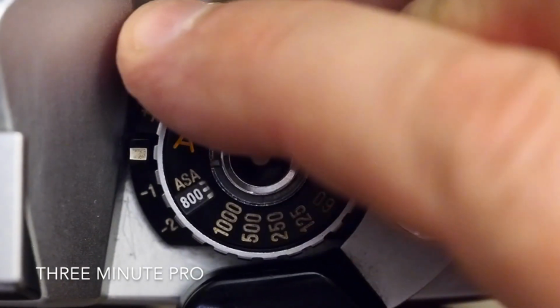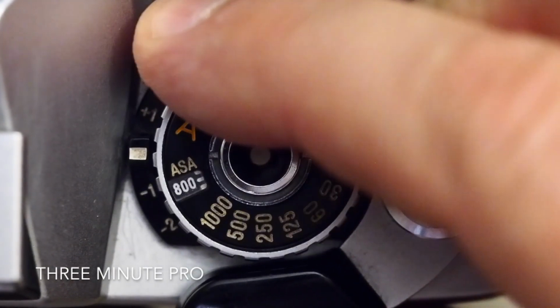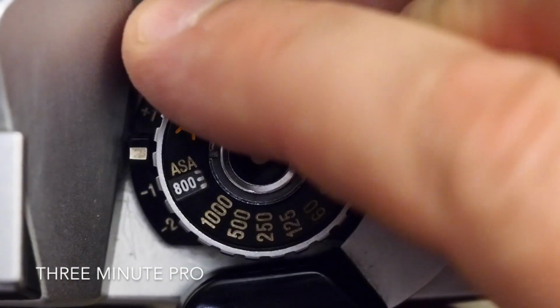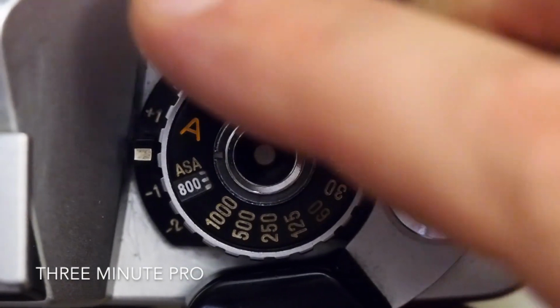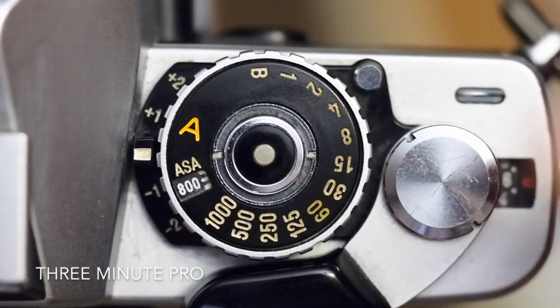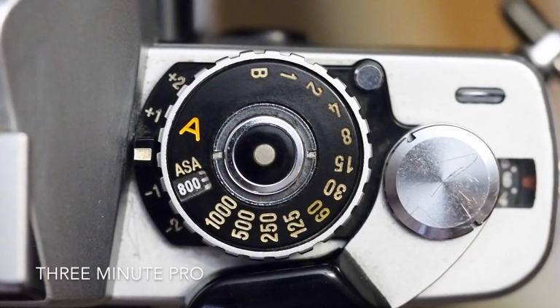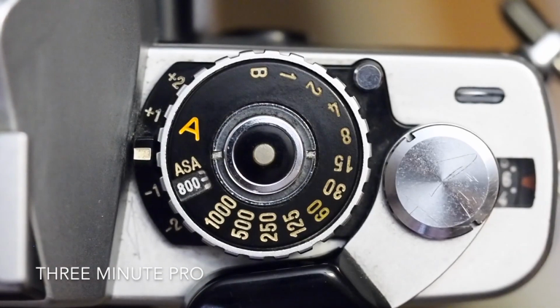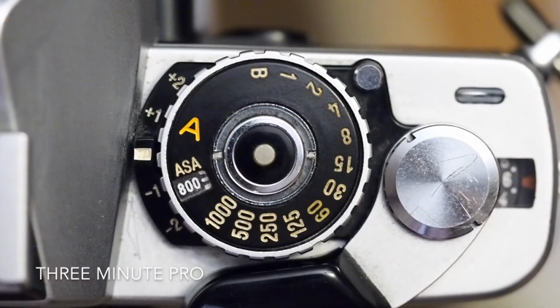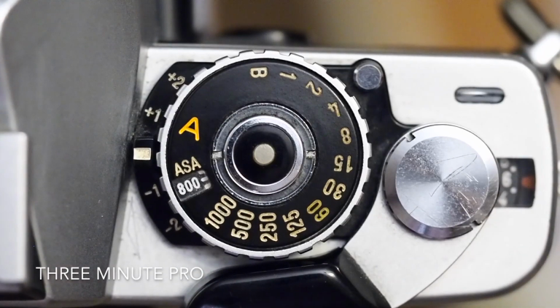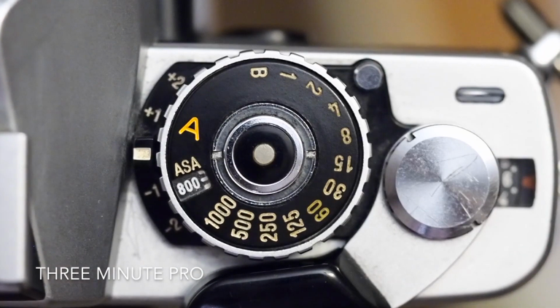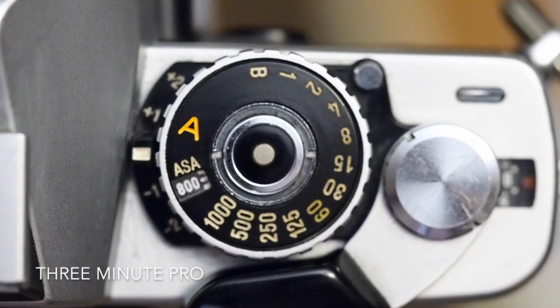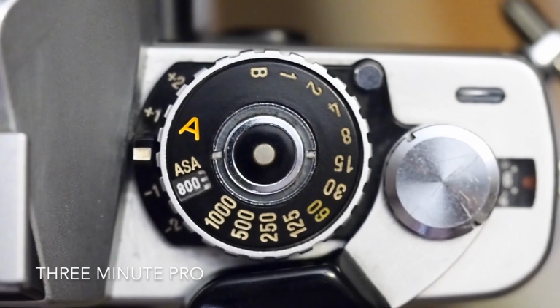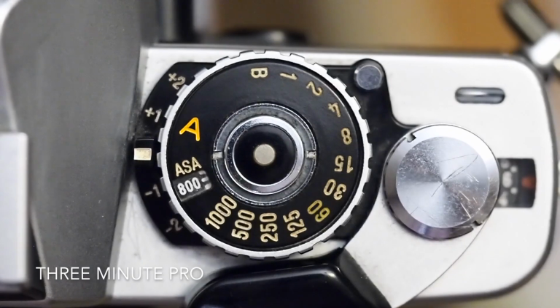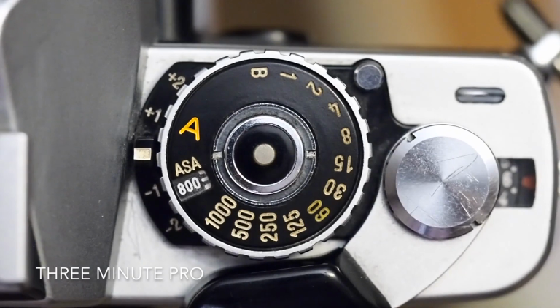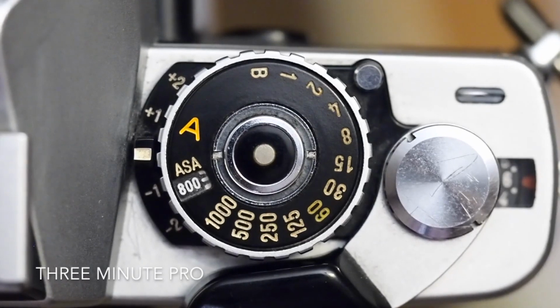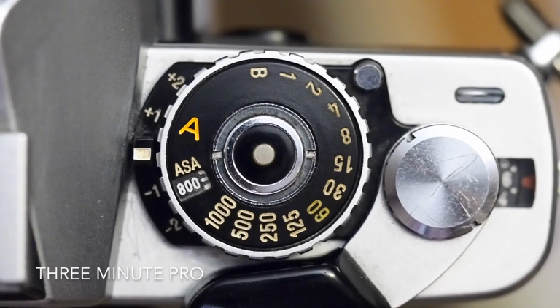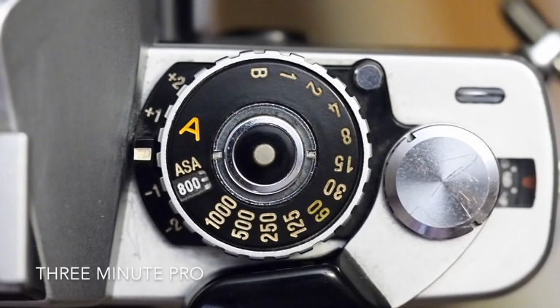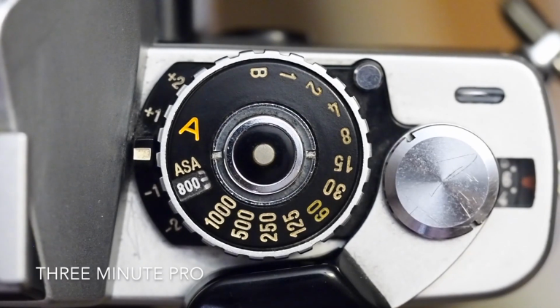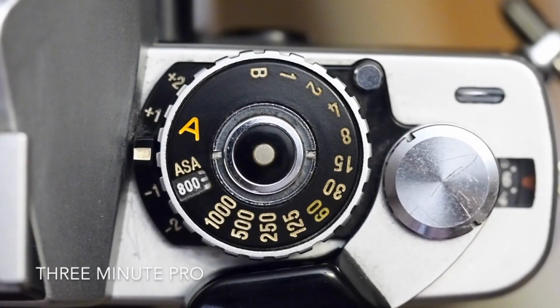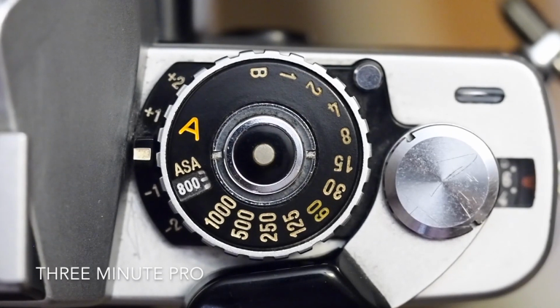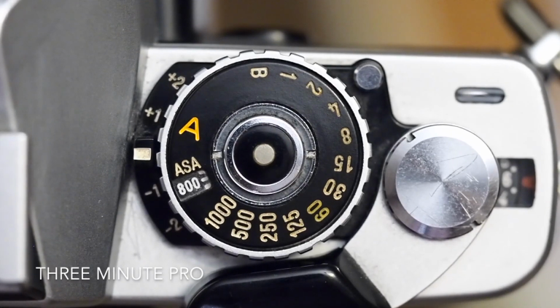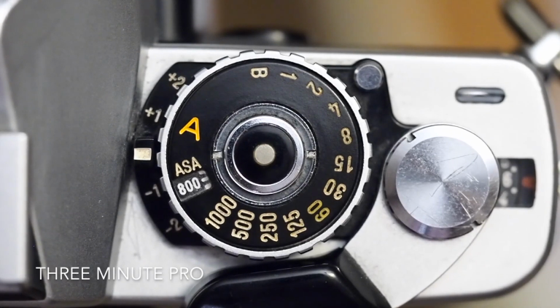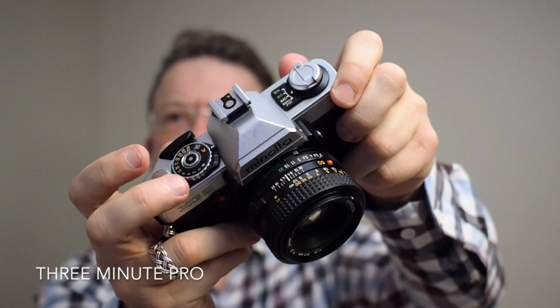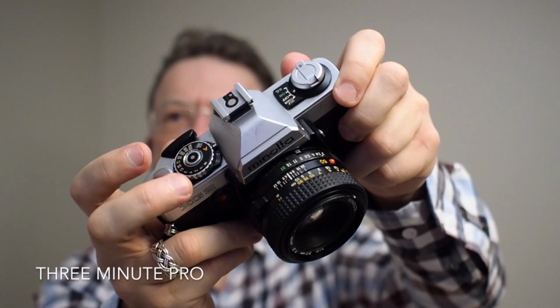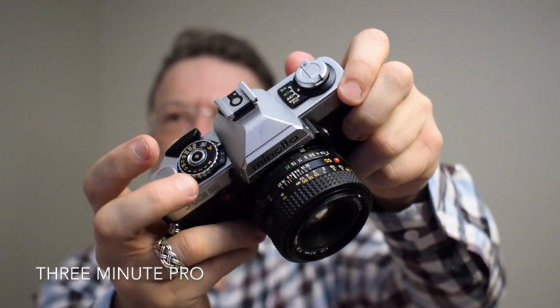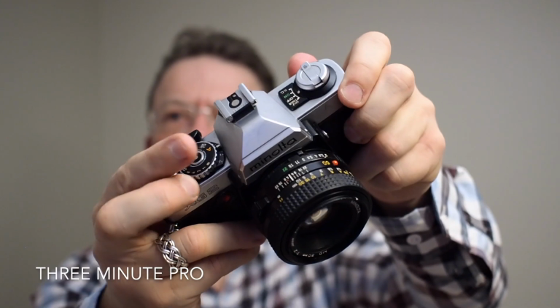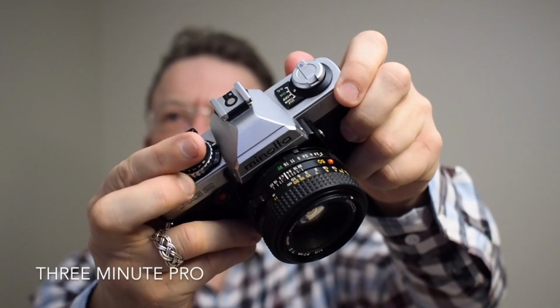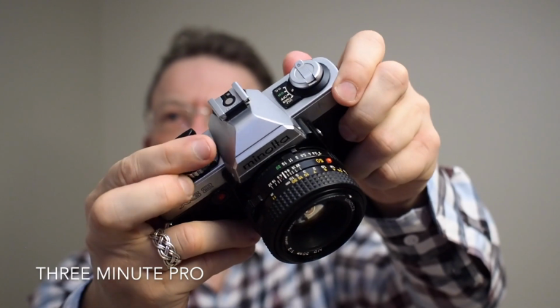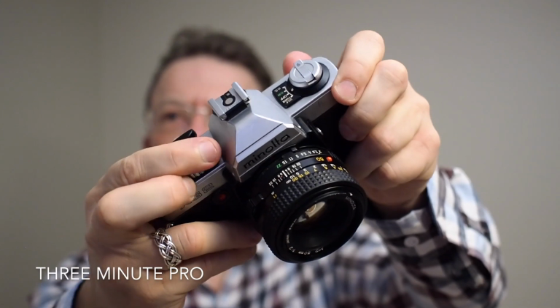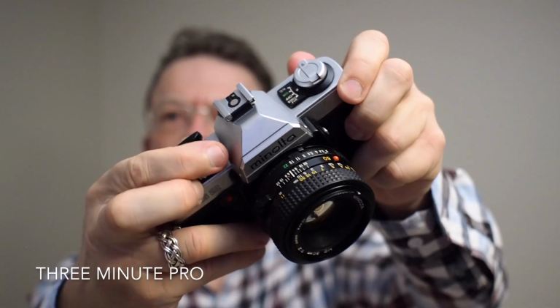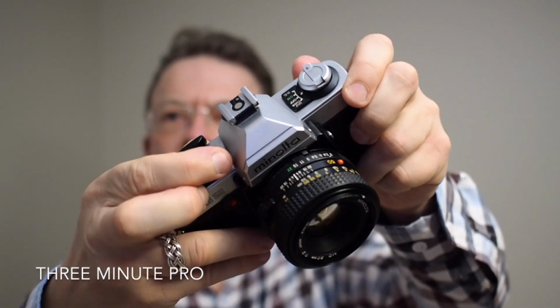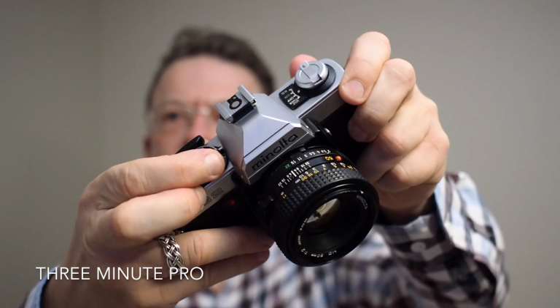You can move the A symbol up or down to get exposure compensation. Moving it here increases exposure by one stop.